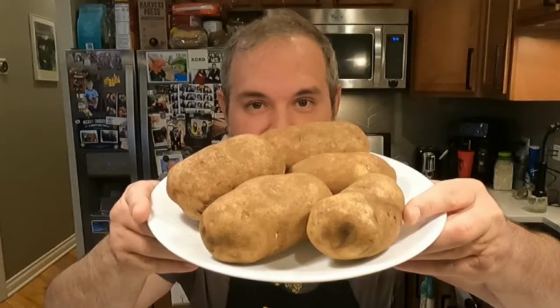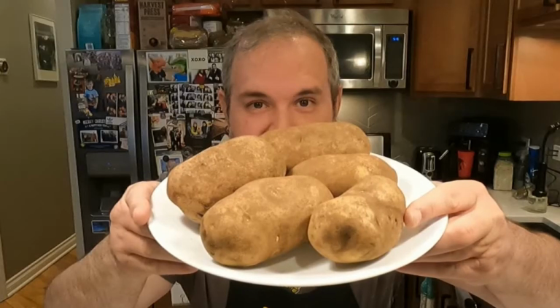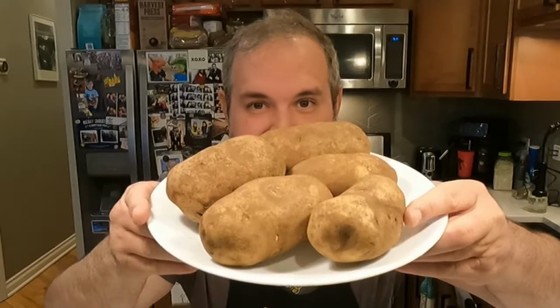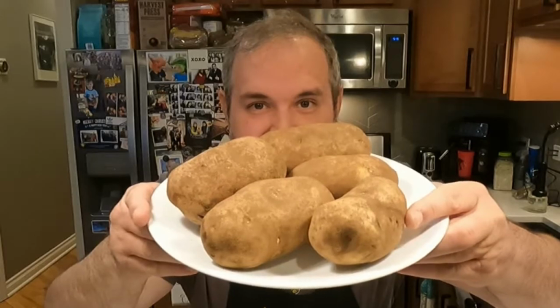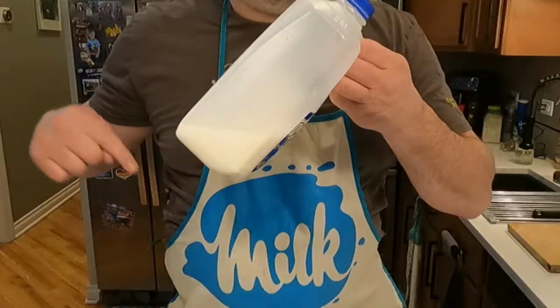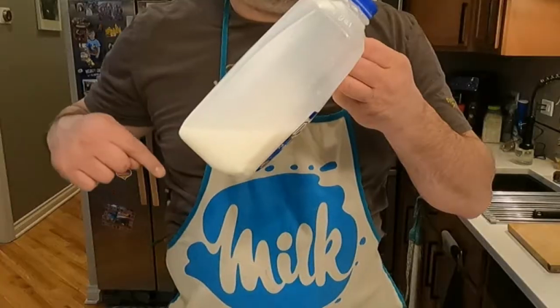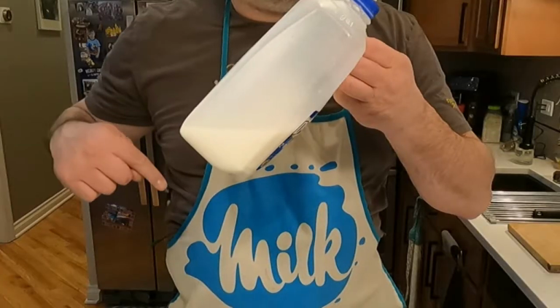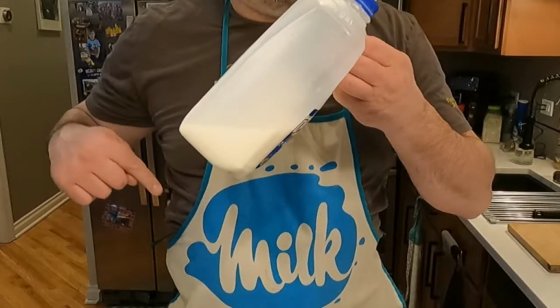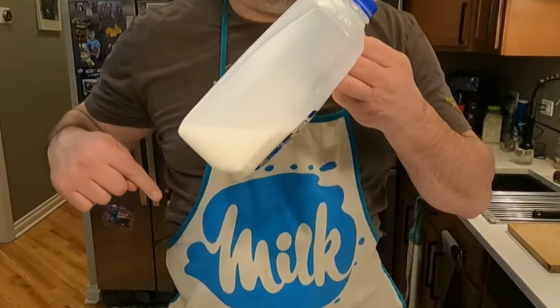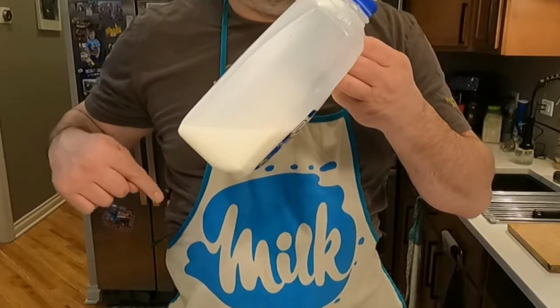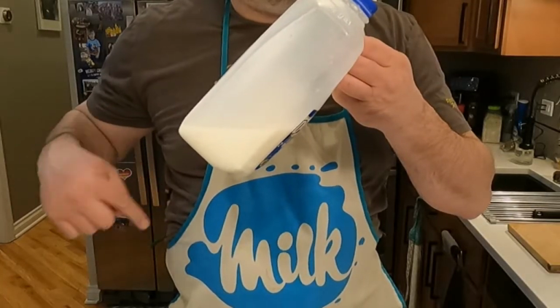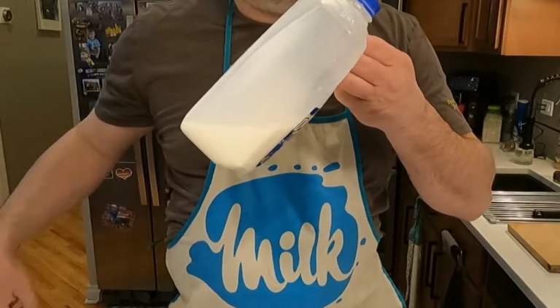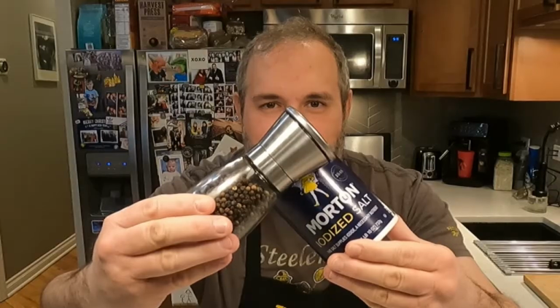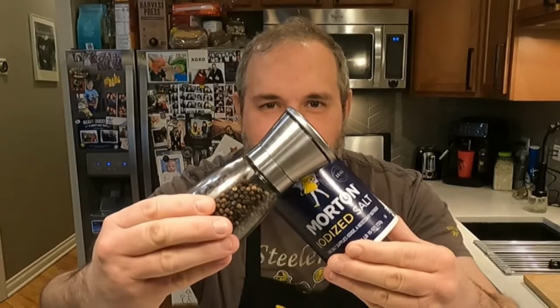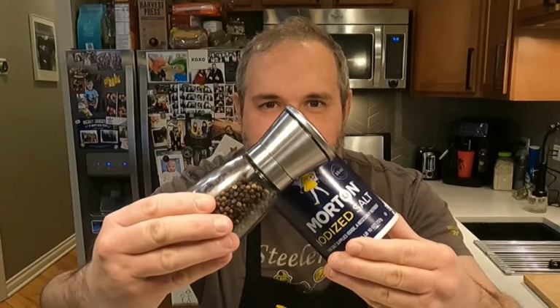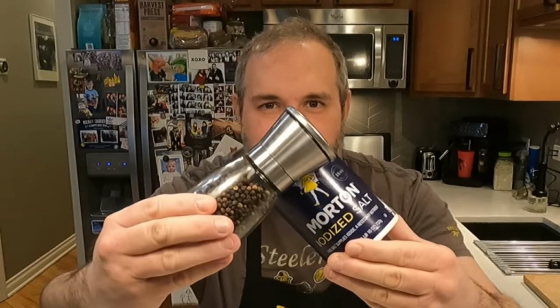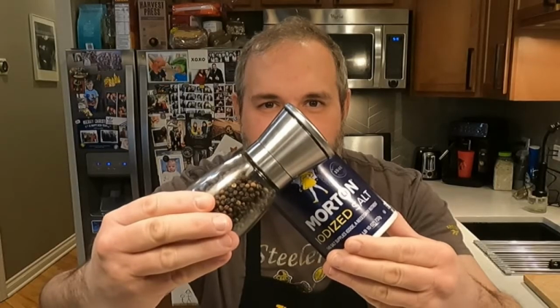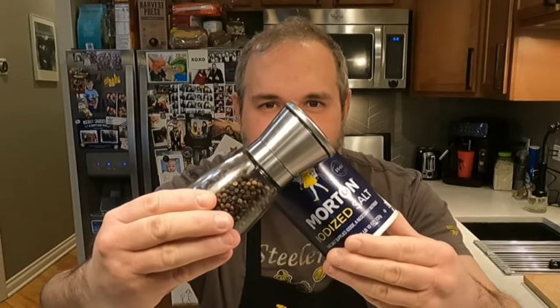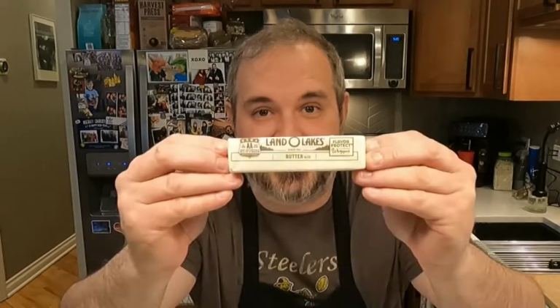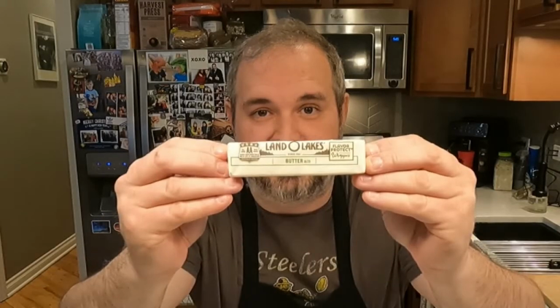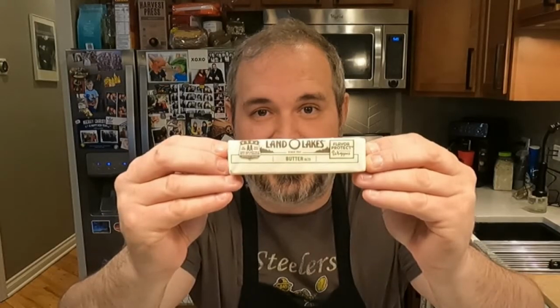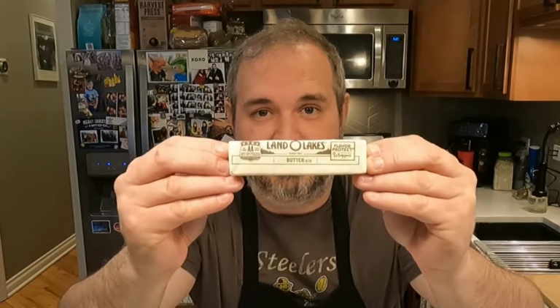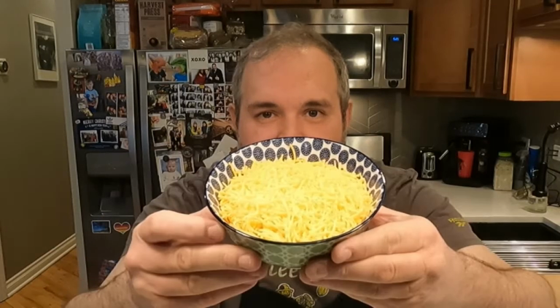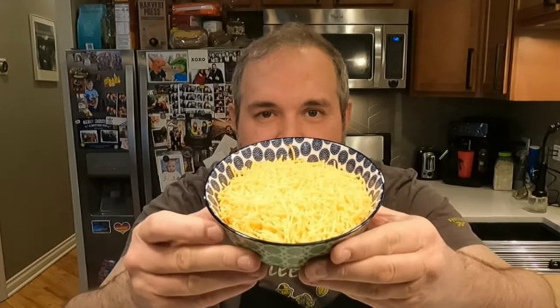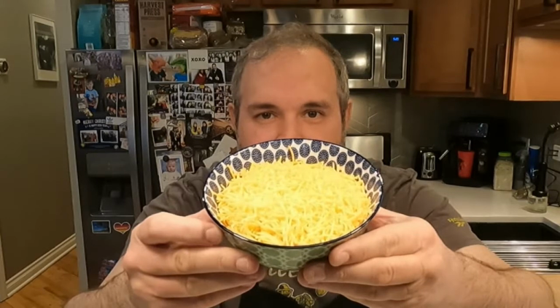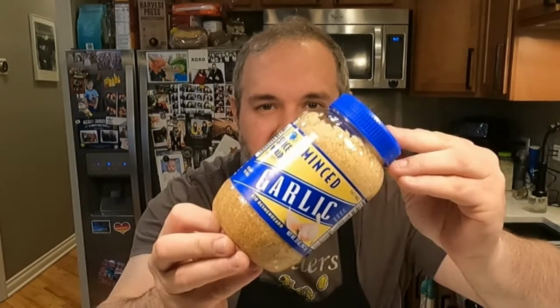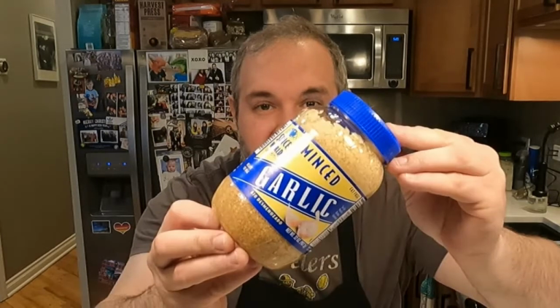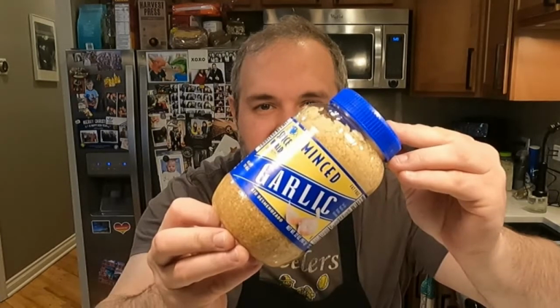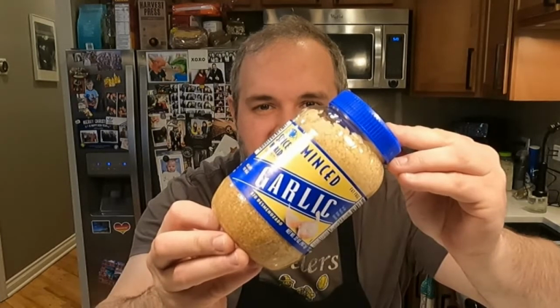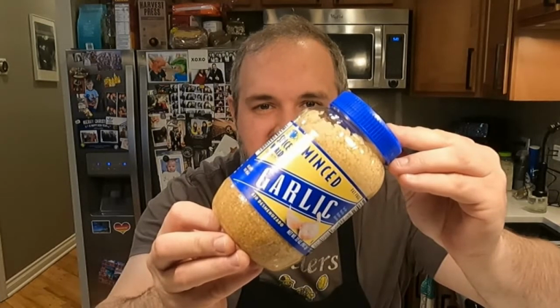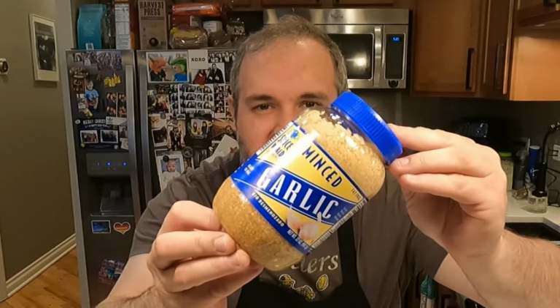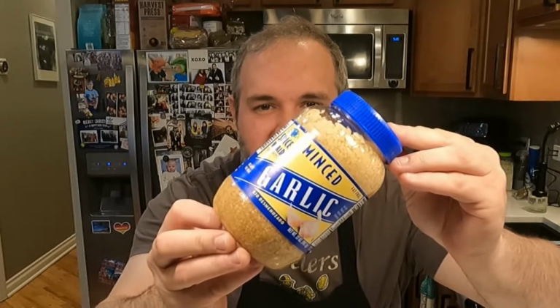A bunch of potatoes, just a splash of milk, our old friends salt and pepper, a stick of butter, some shredded cheese, and of course we'll need some garlic.